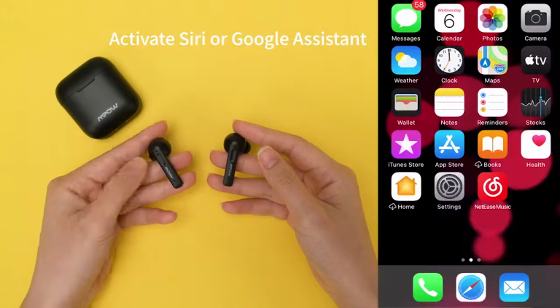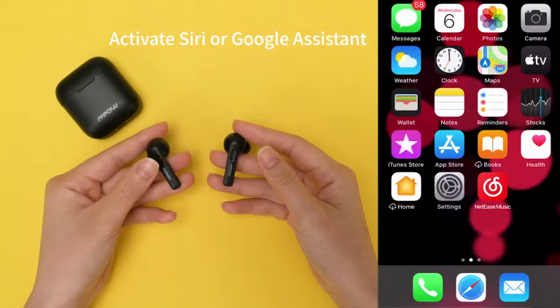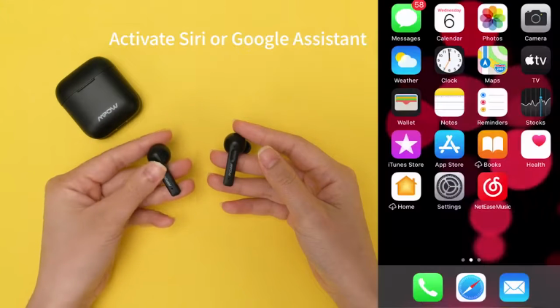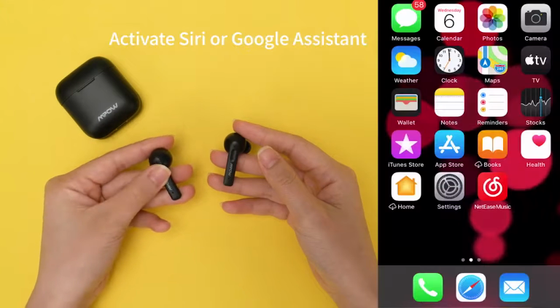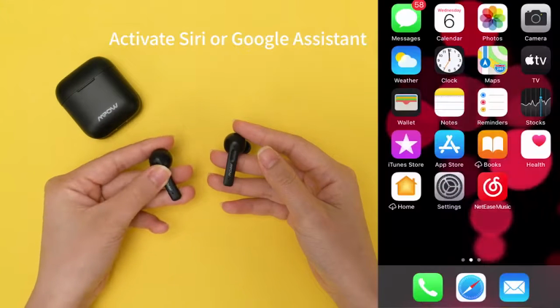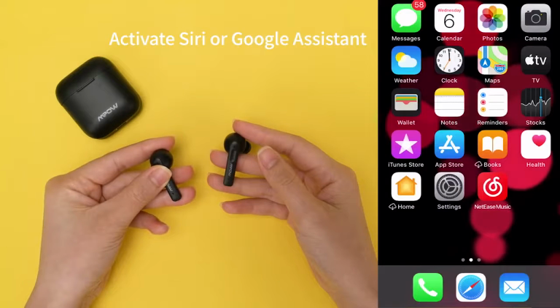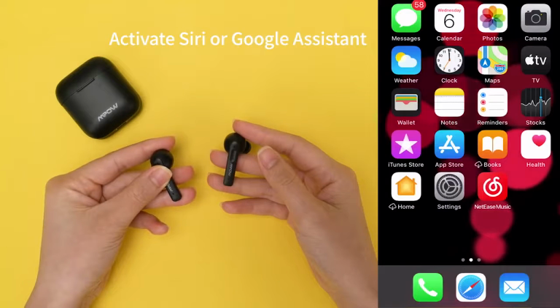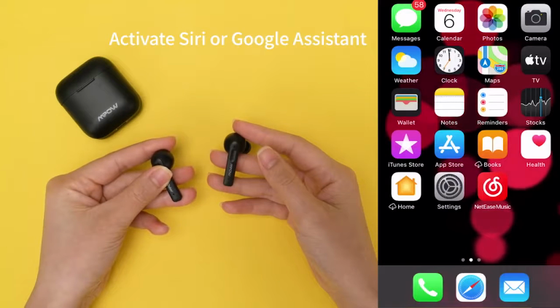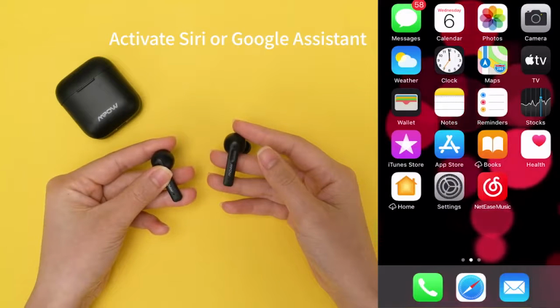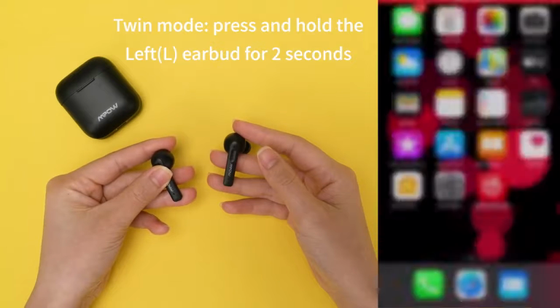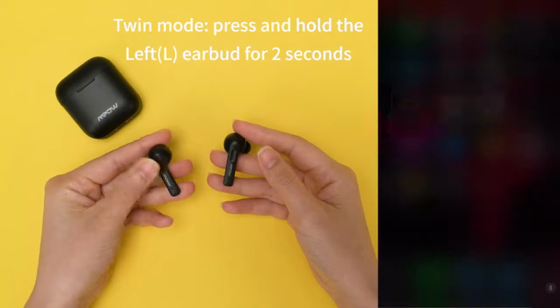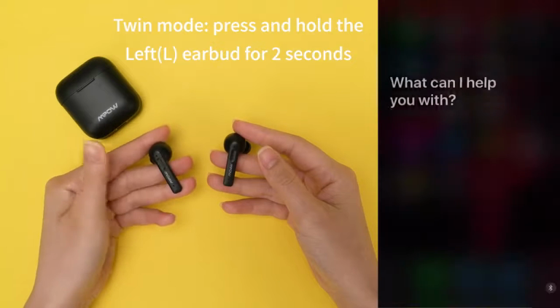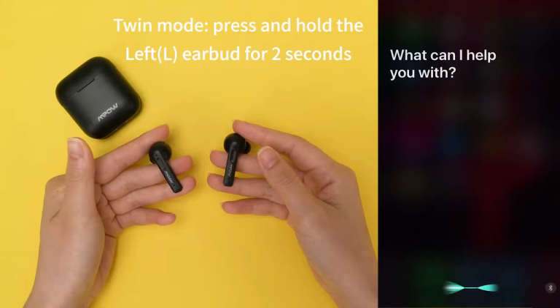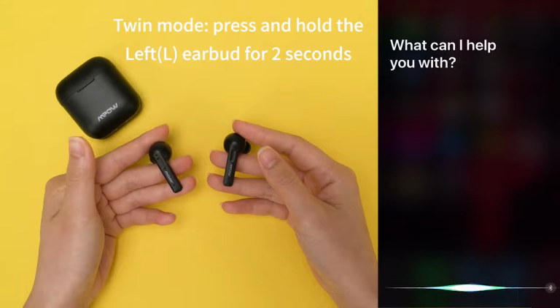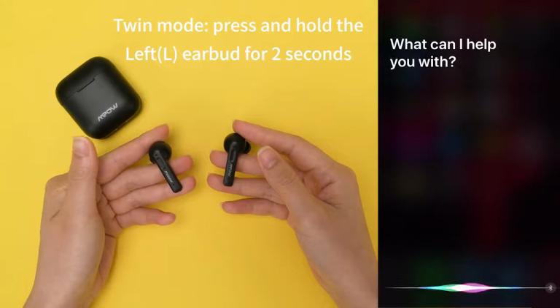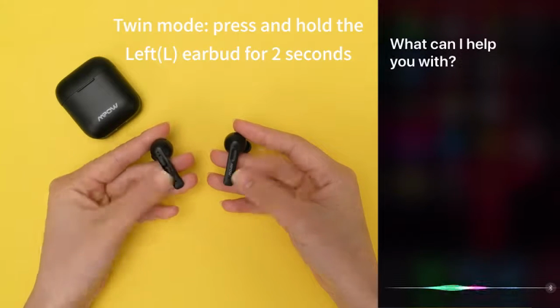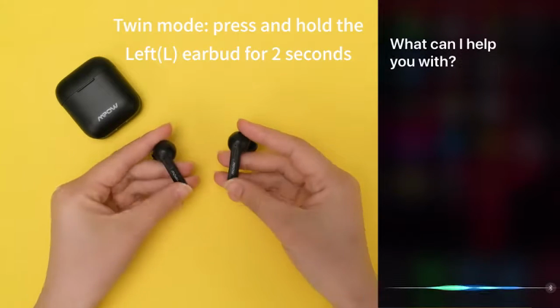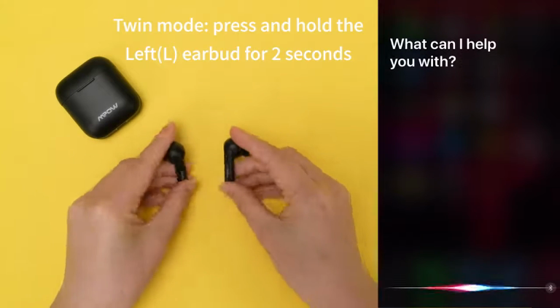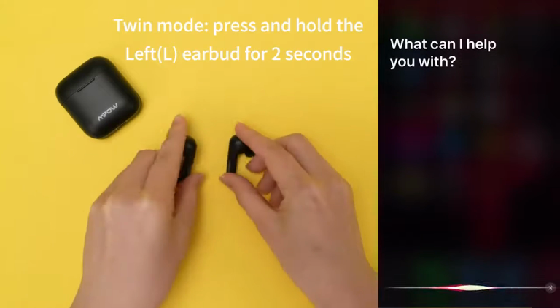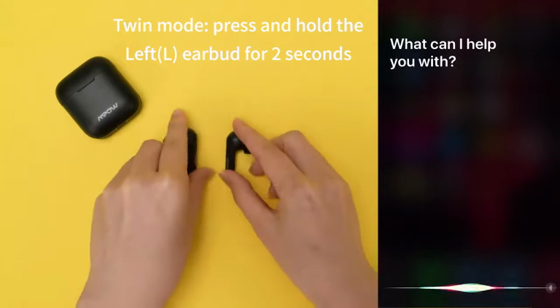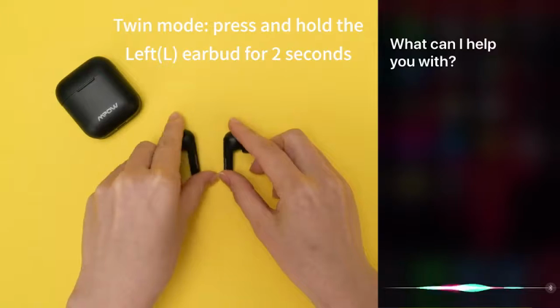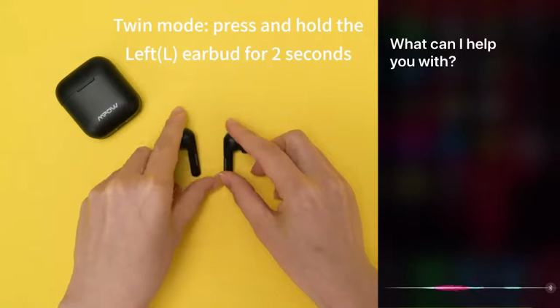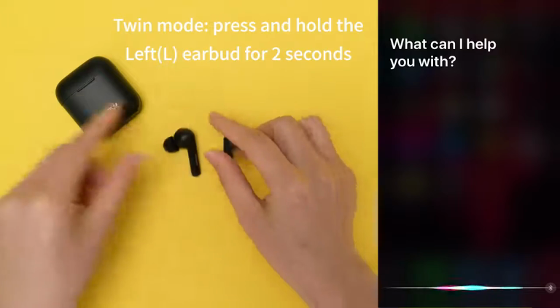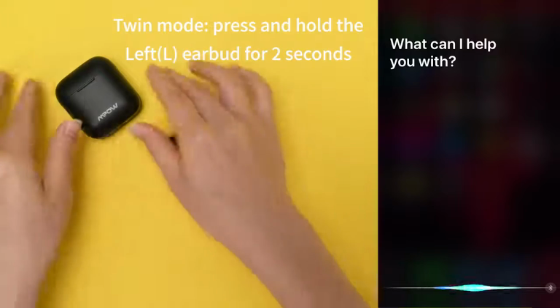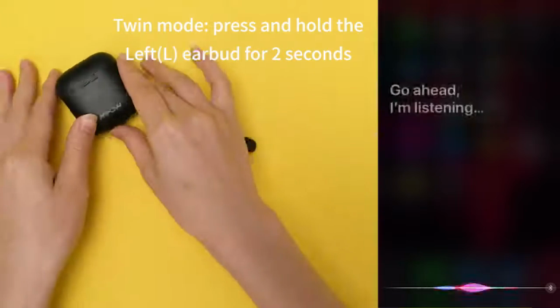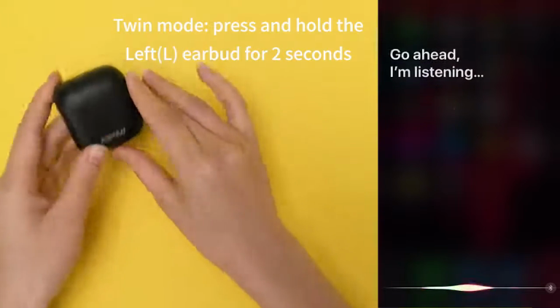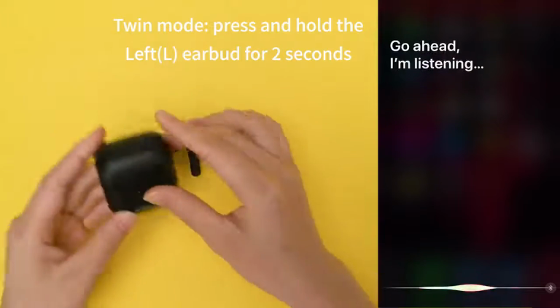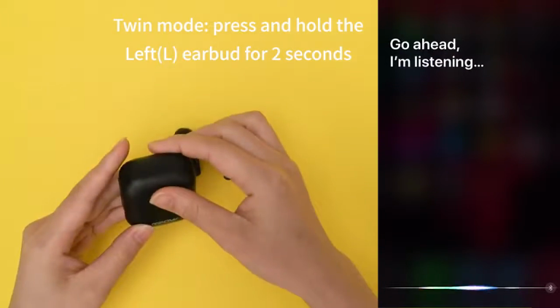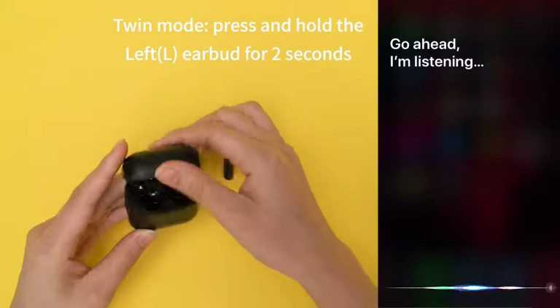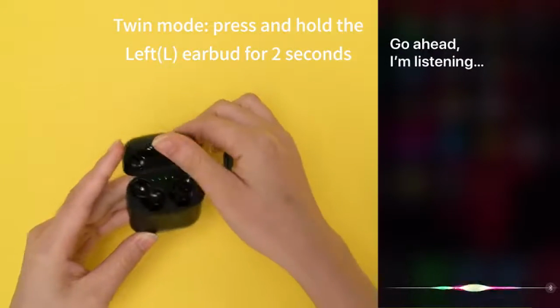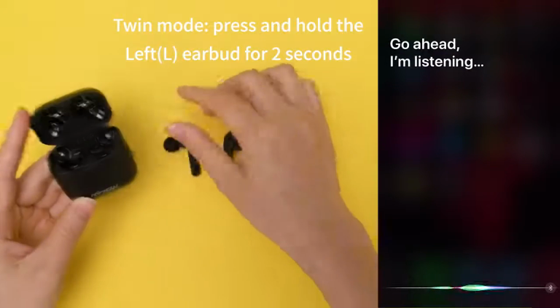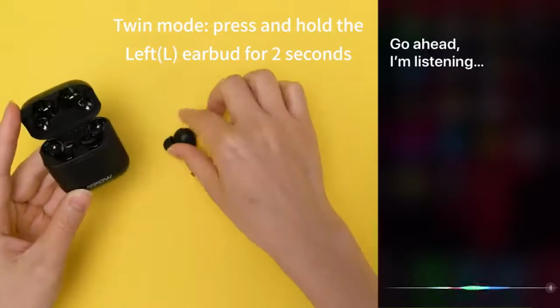Activate your voice assistant. When in twin mode, press and hold the left earbud for 2 seconds to activate your voice assistant.